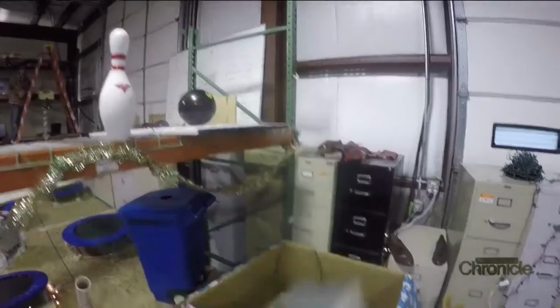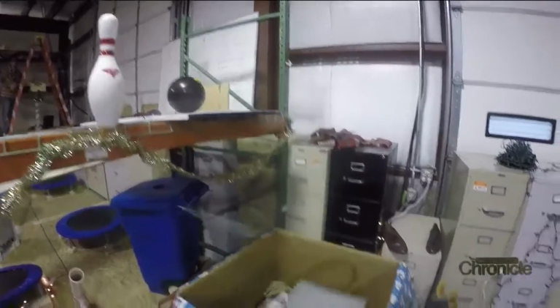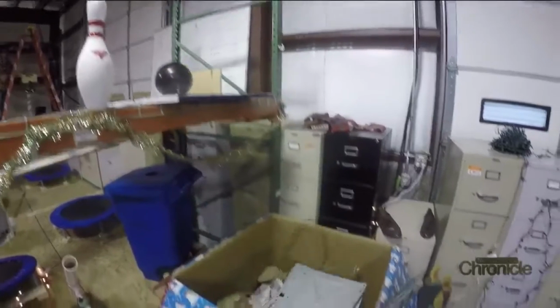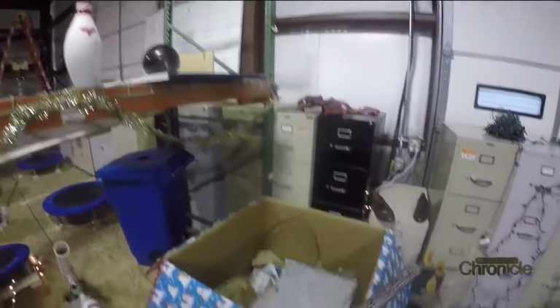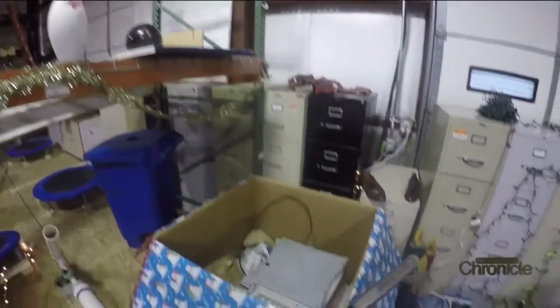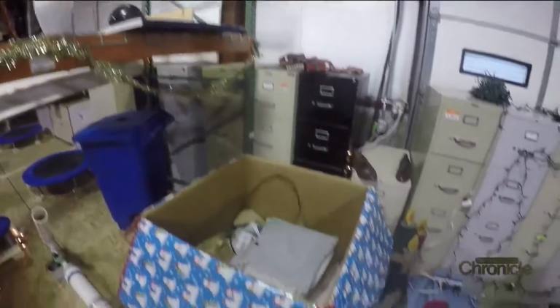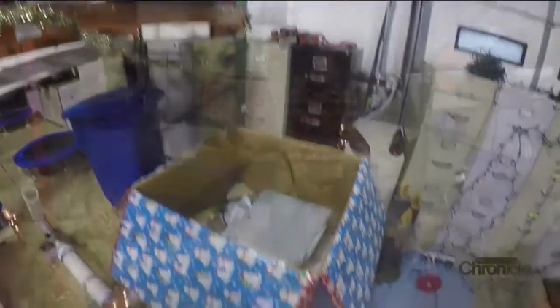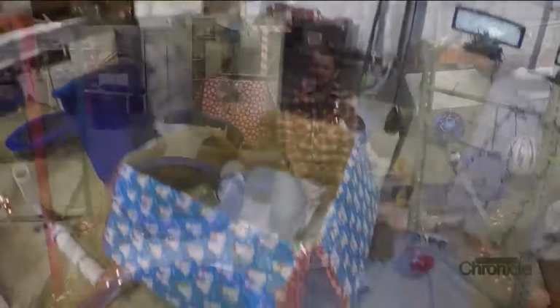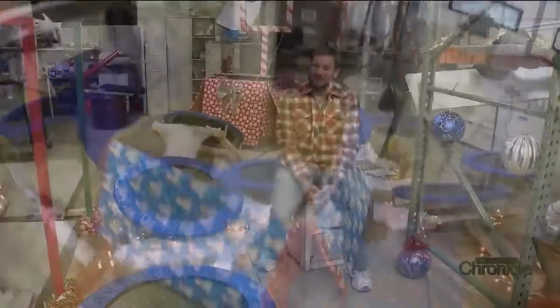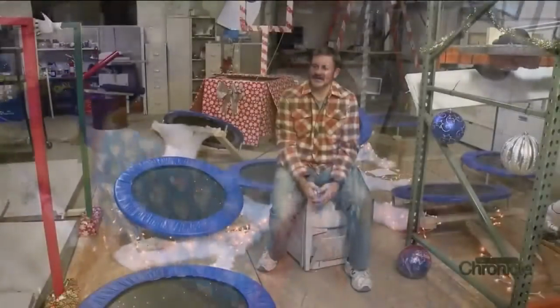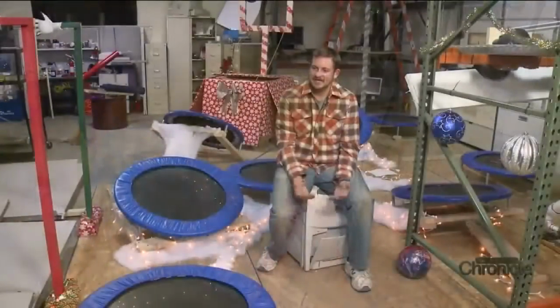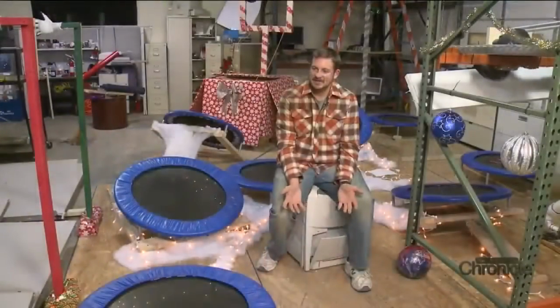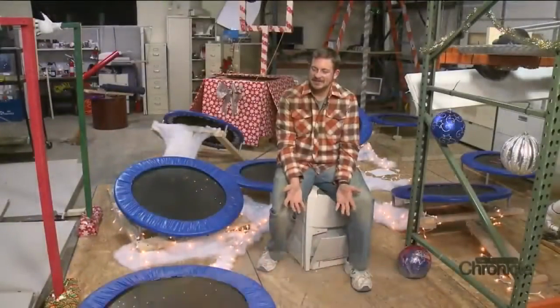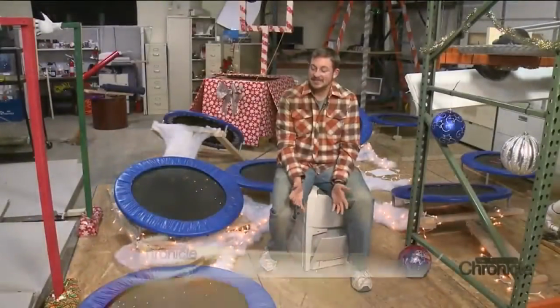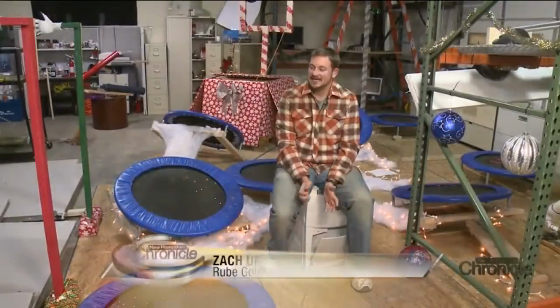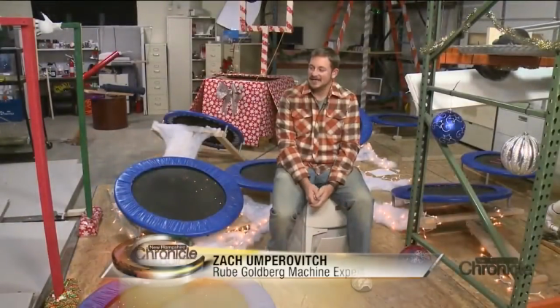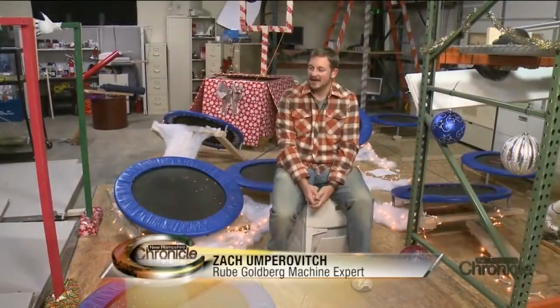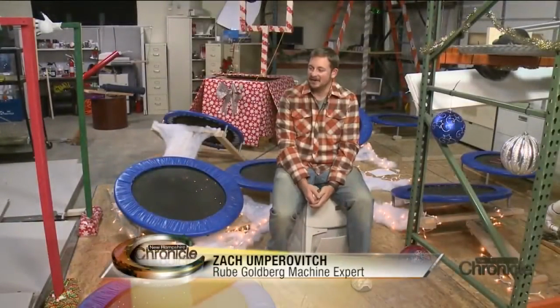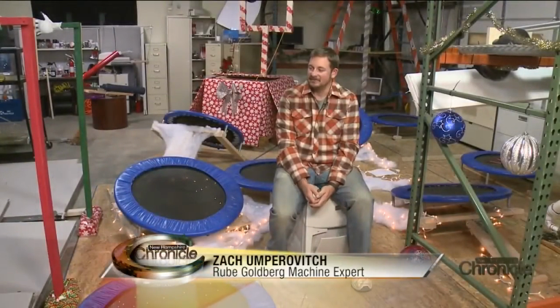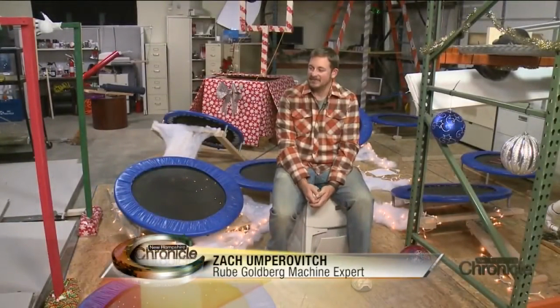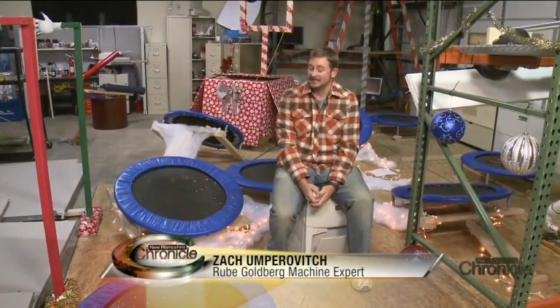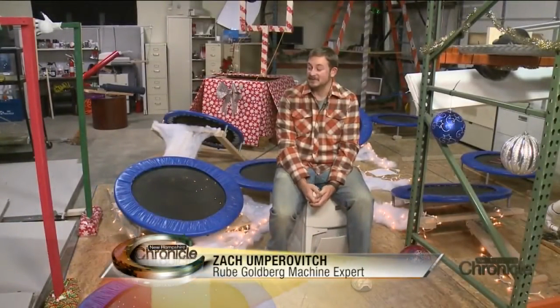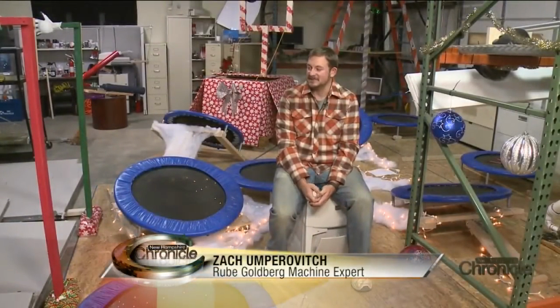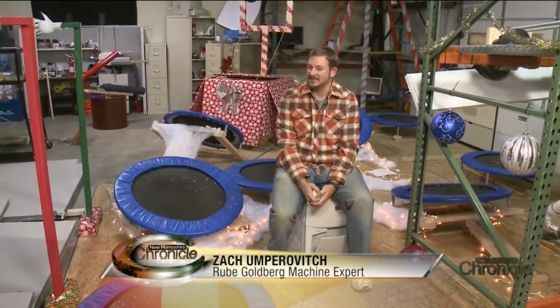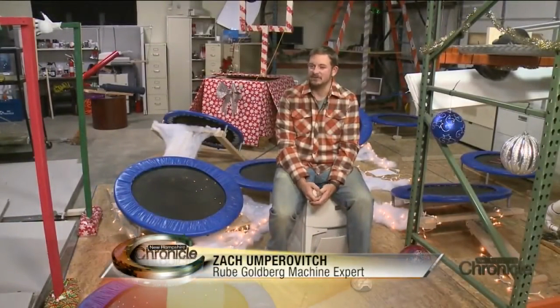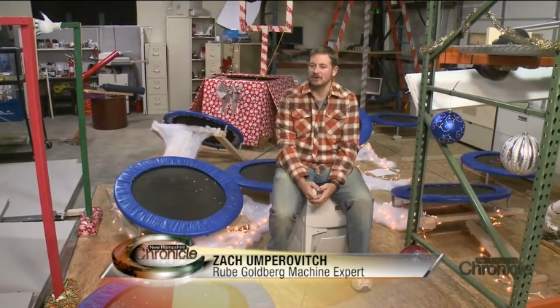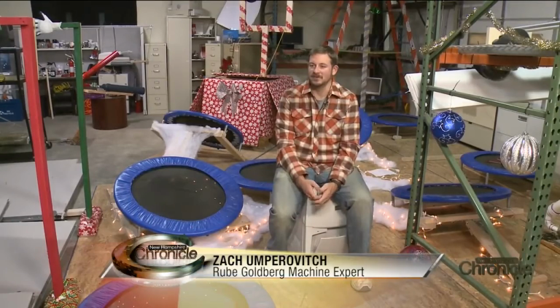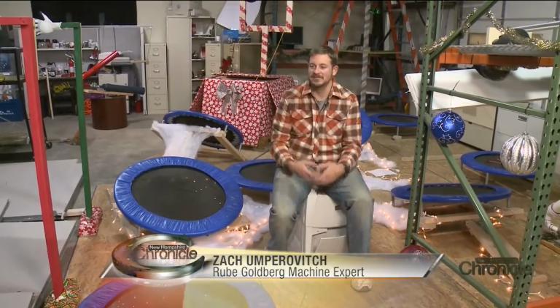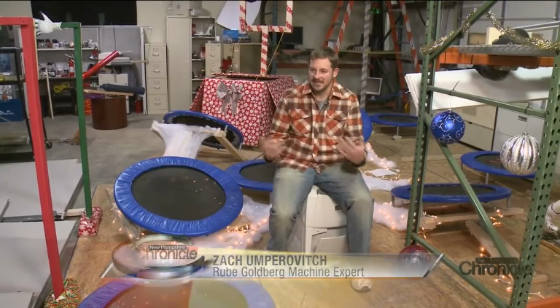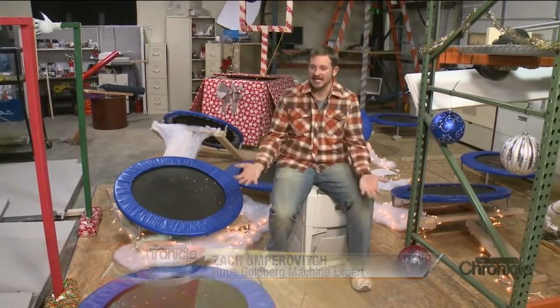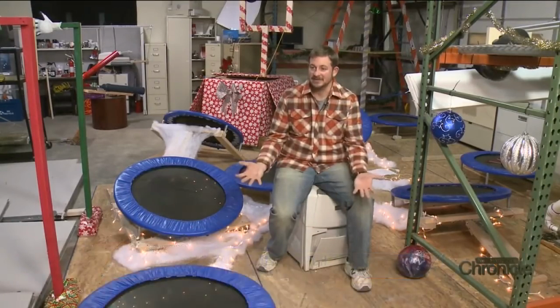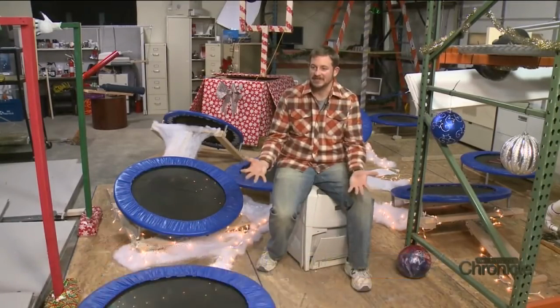I'd call myself a Rube Goldberg expert — more specifically, a Rube Goldberg machine expert.